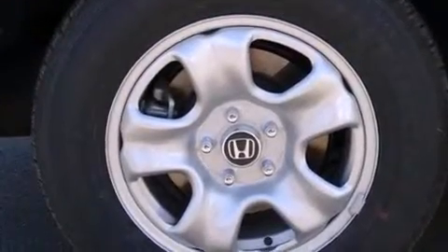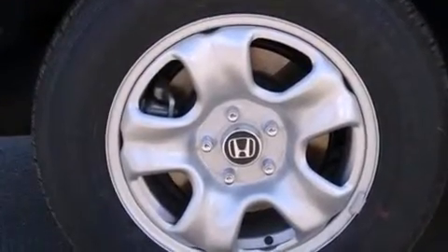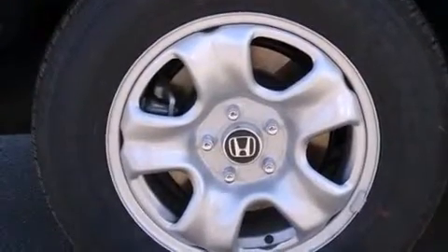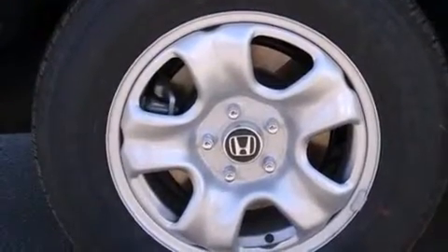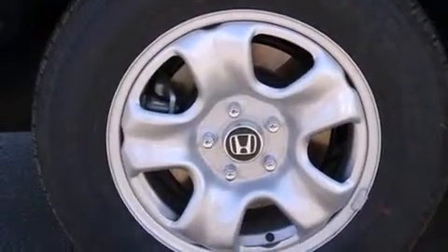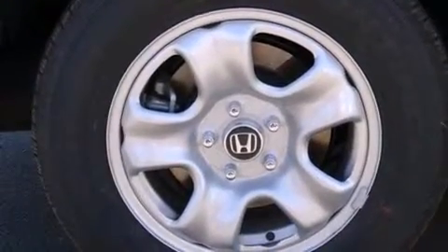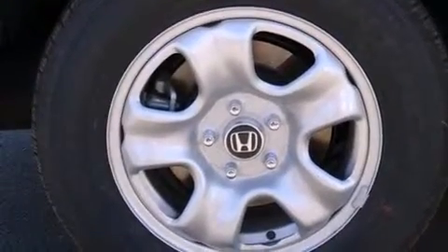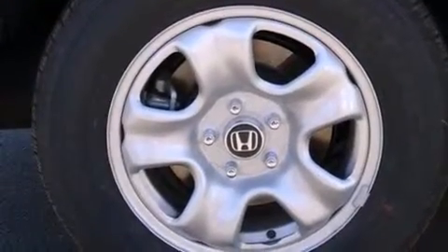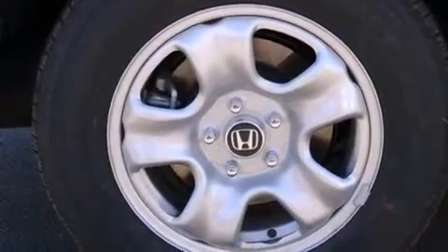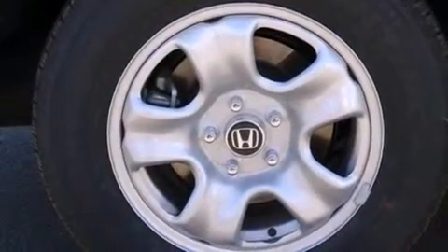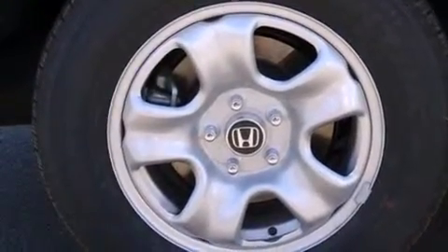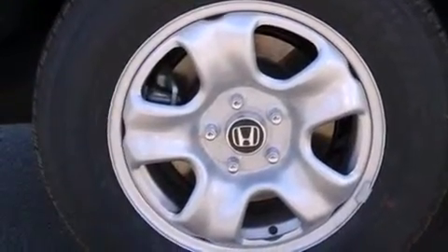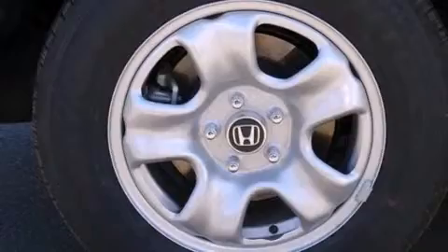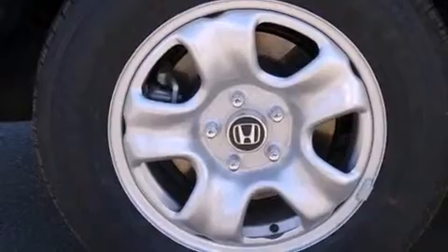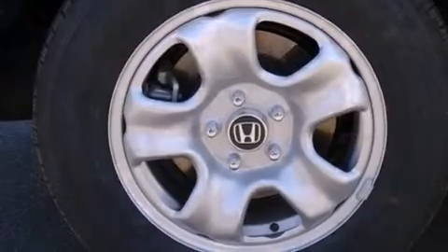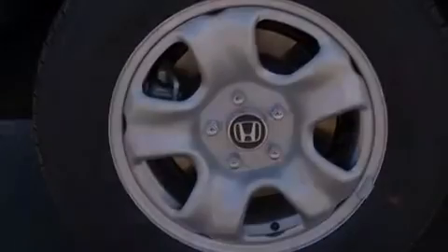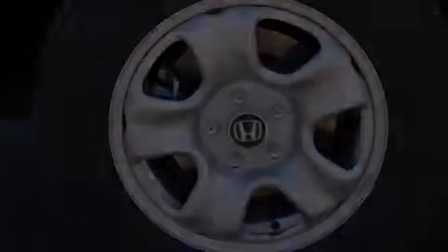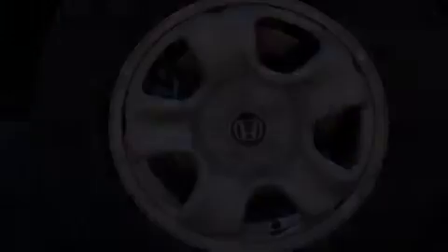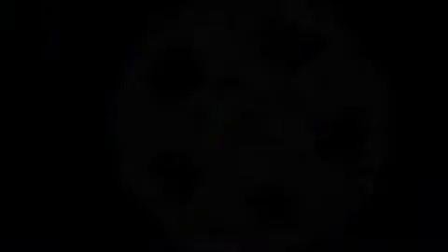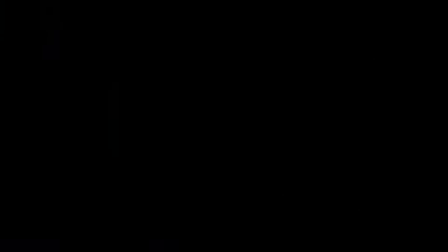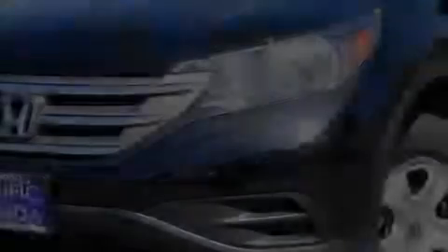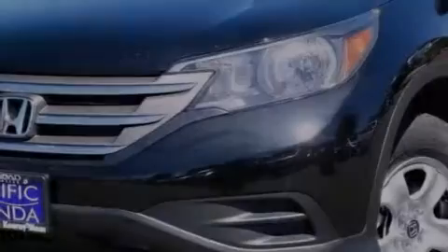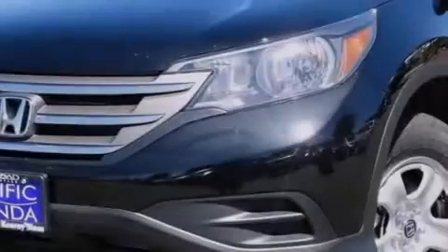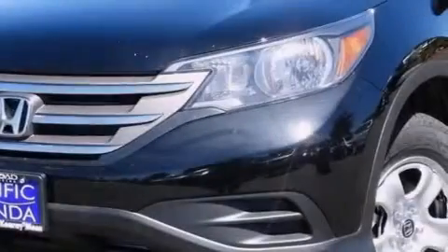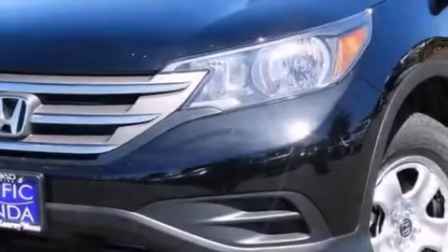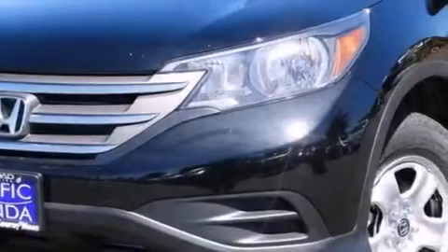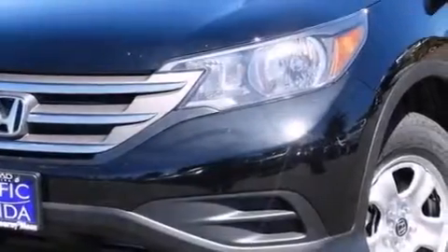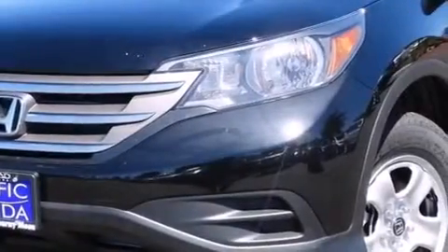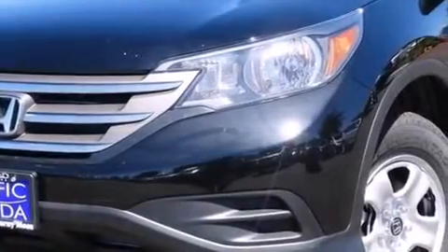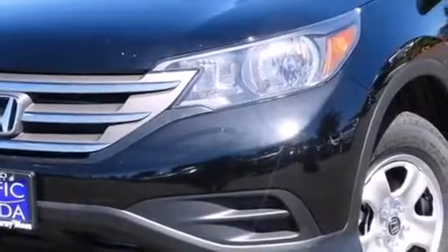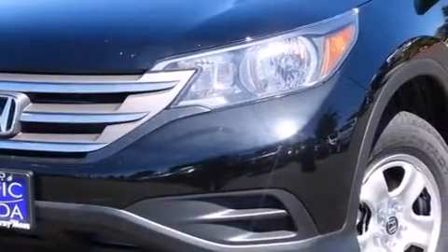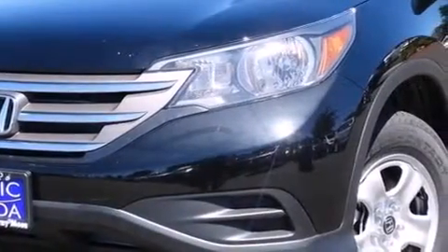A rear window defroster, an anti-lock braking system, a chrome grille, and air conditioning.